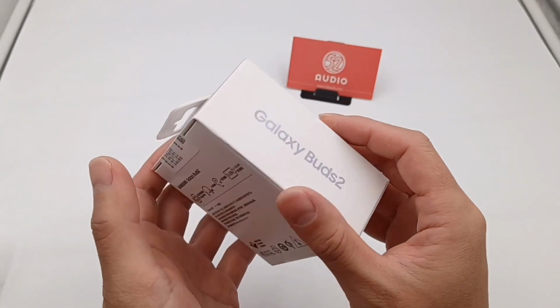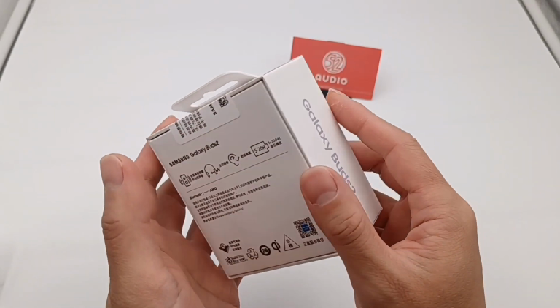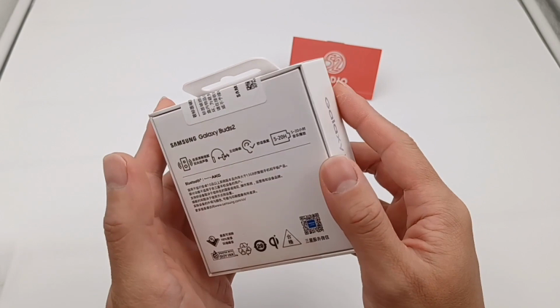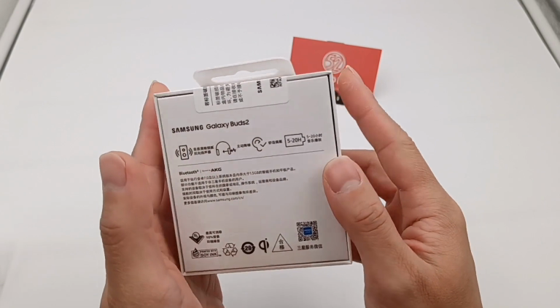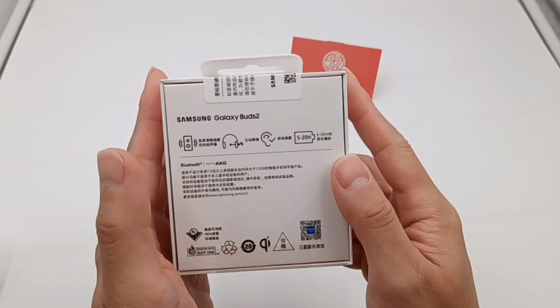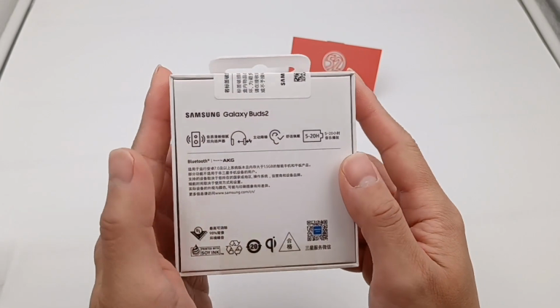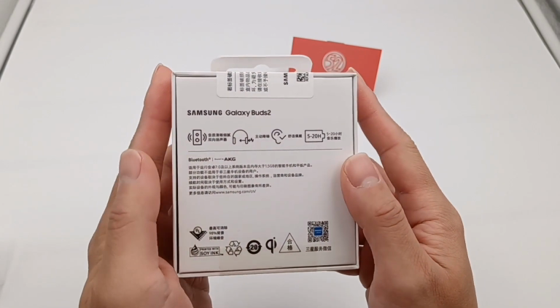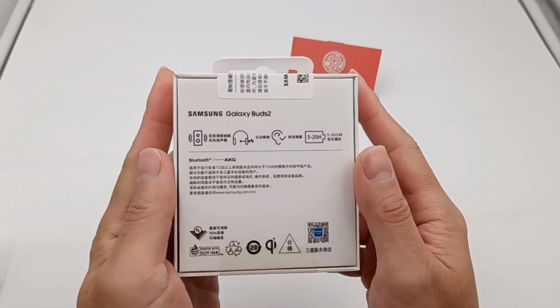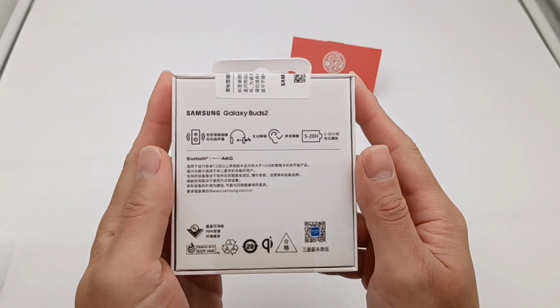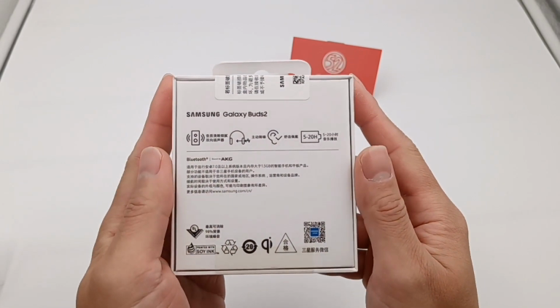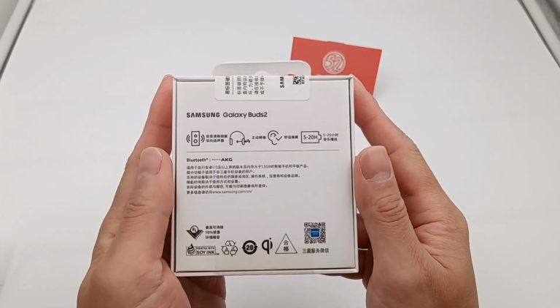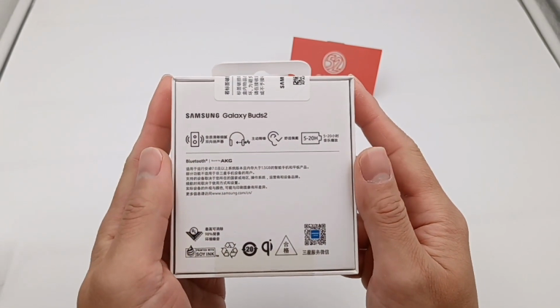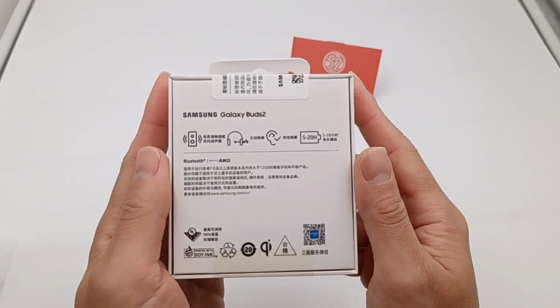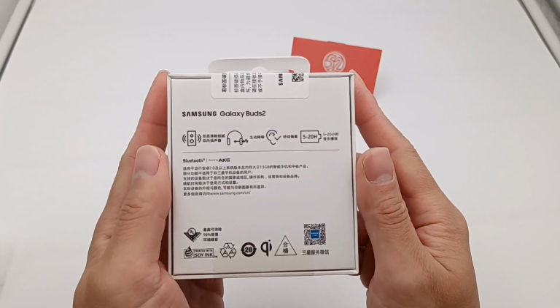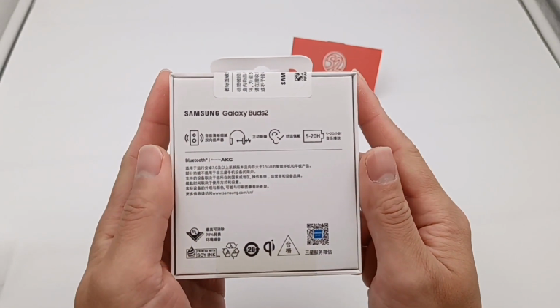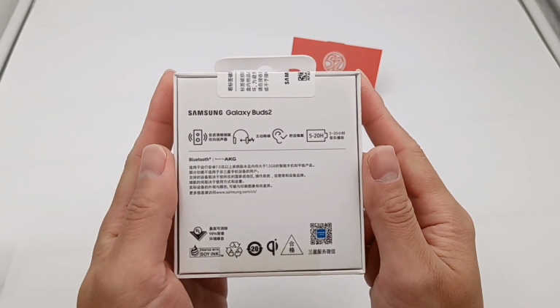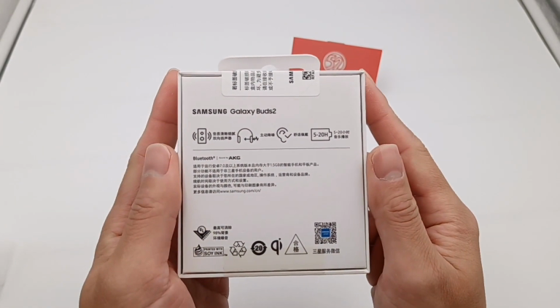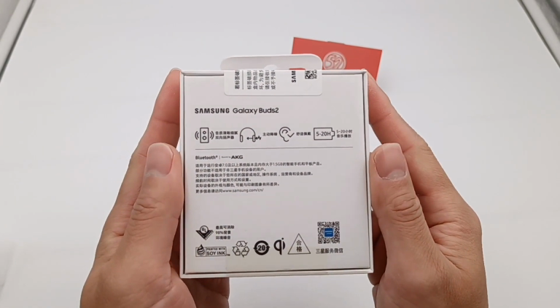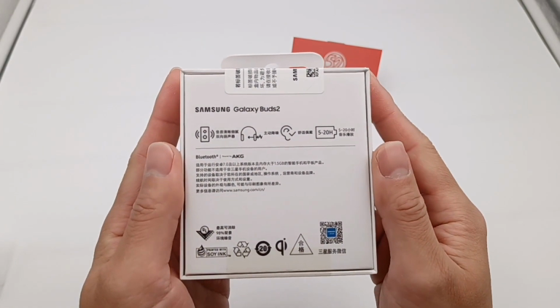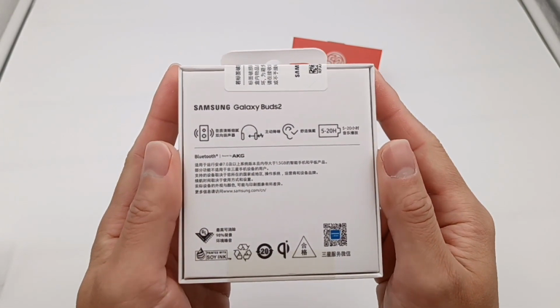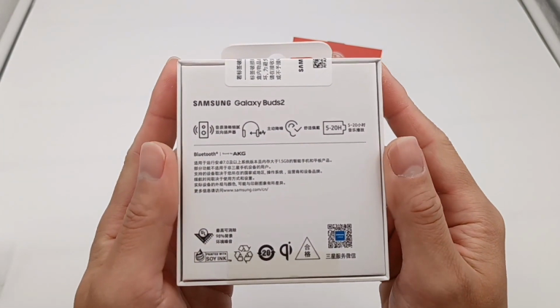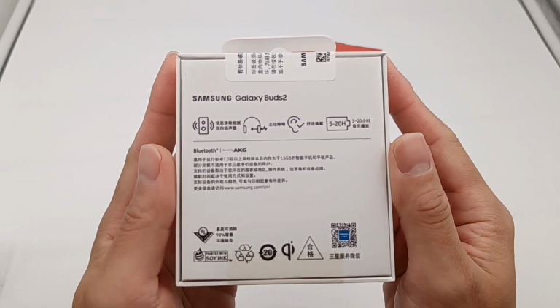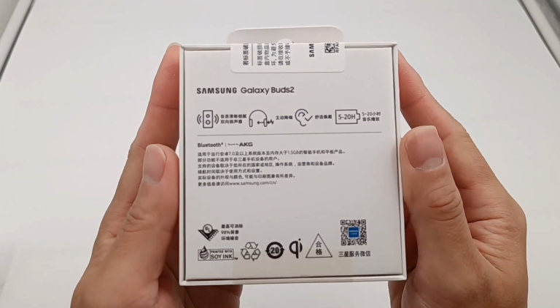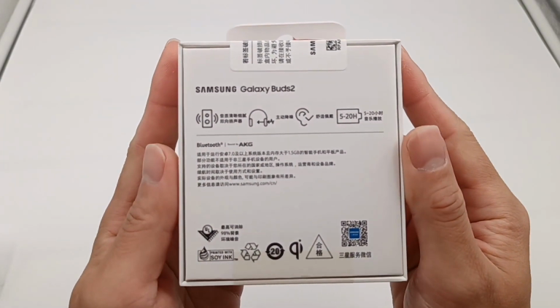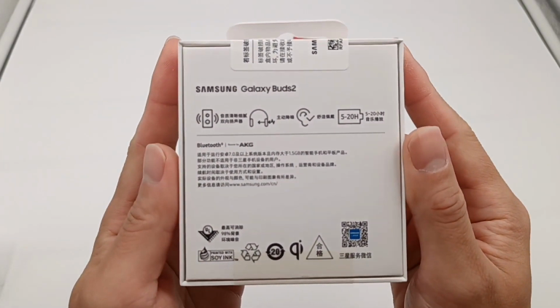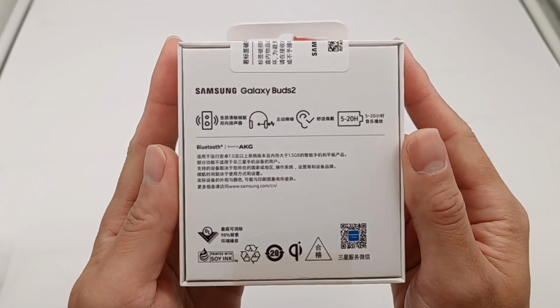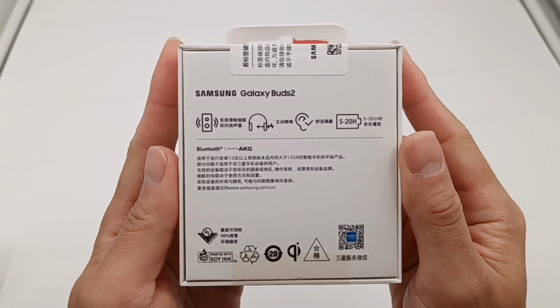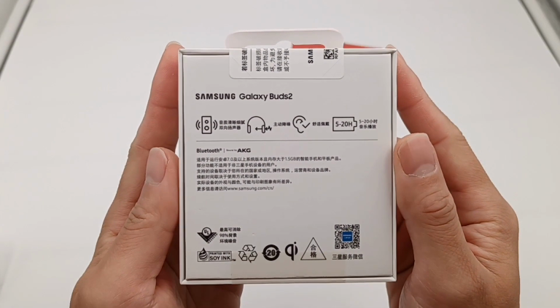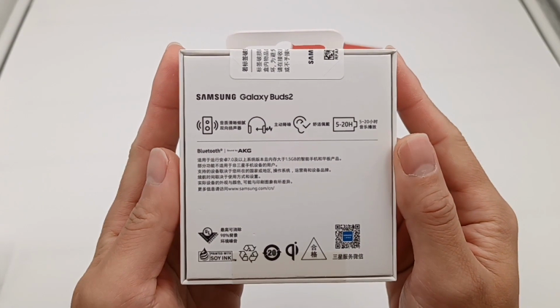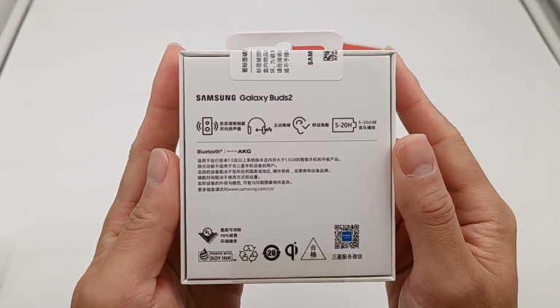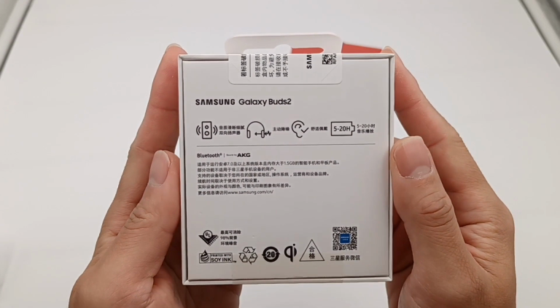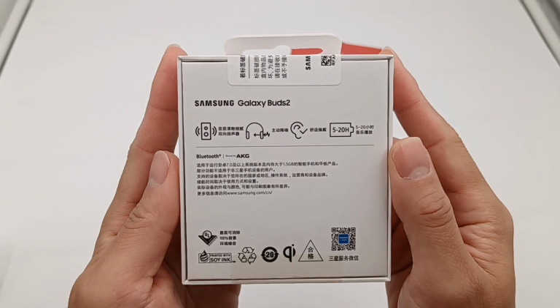The packaging is very small and the background is white. We can see more information is printed on the back.